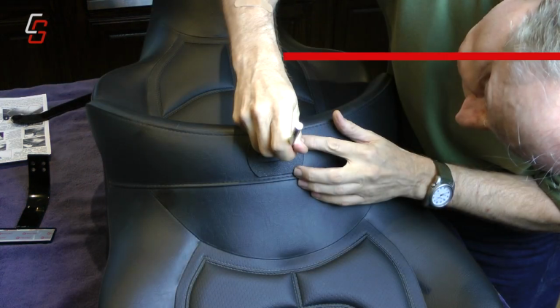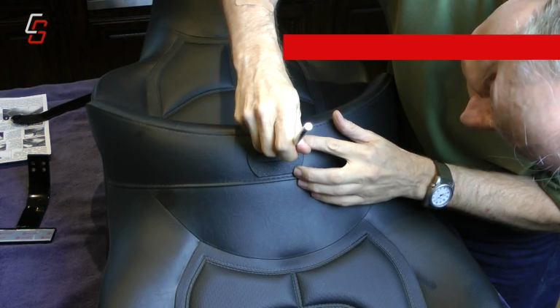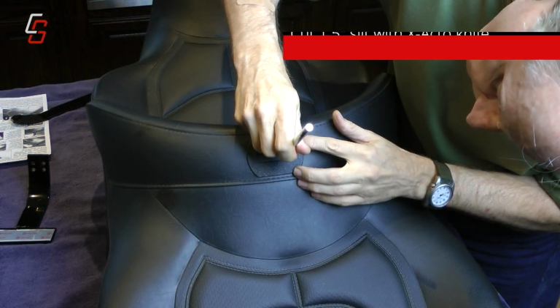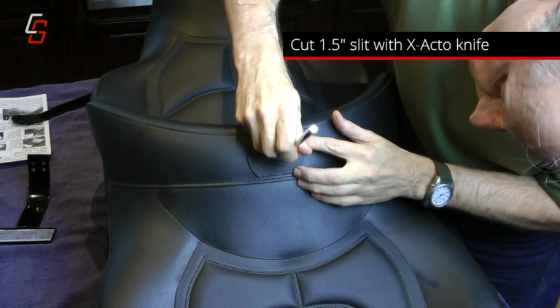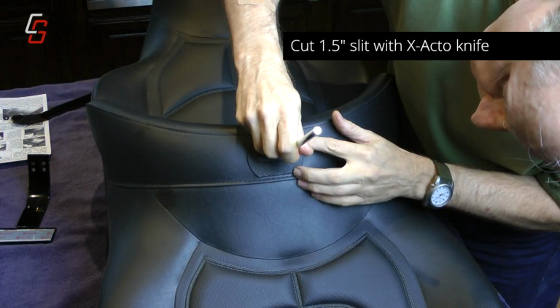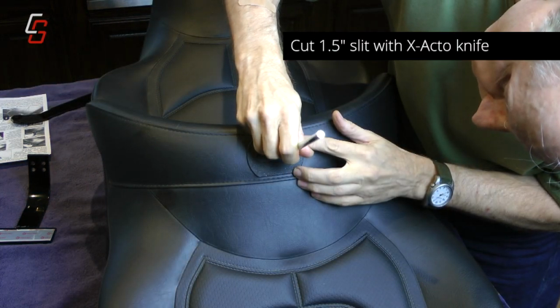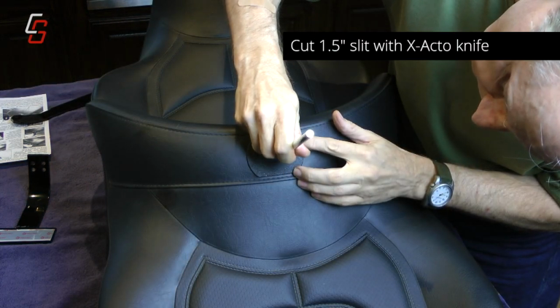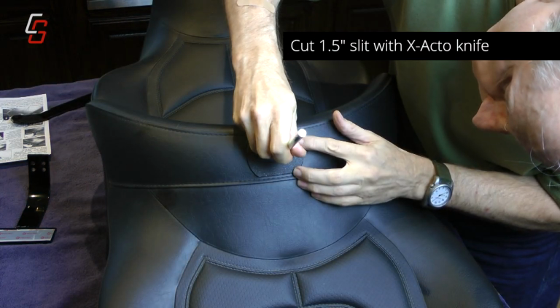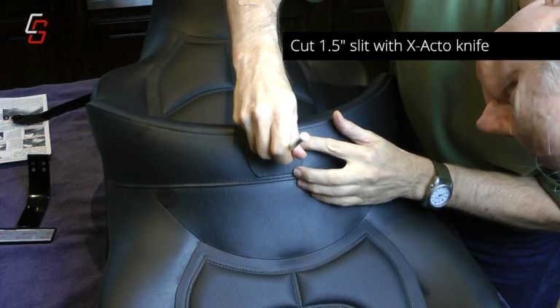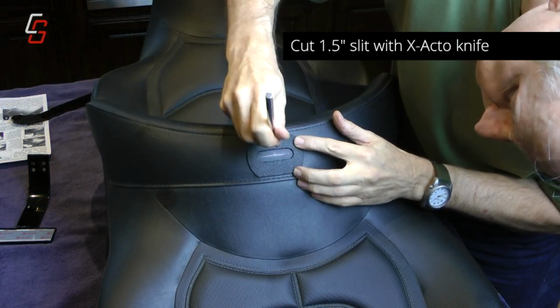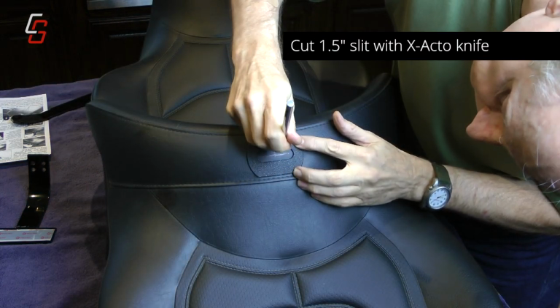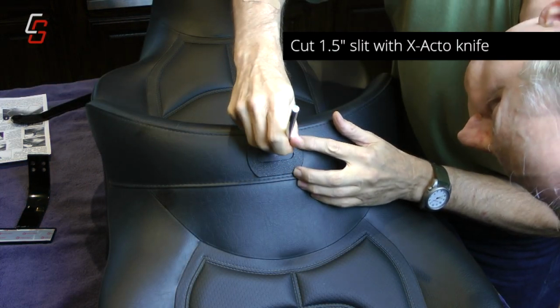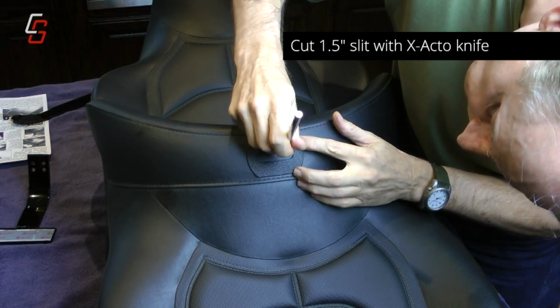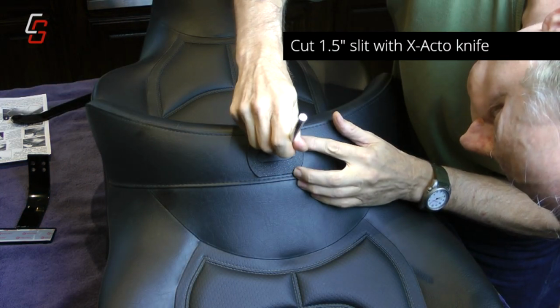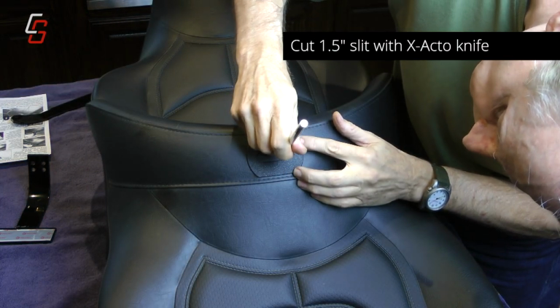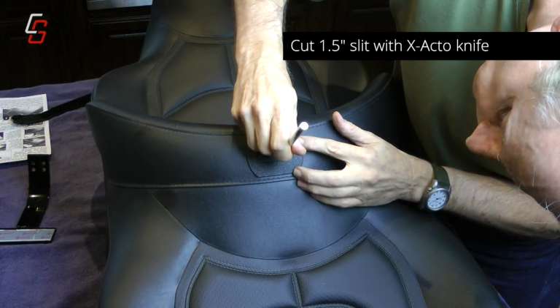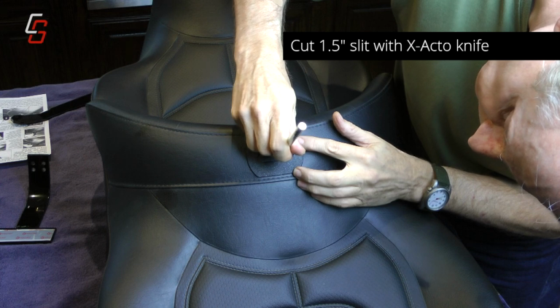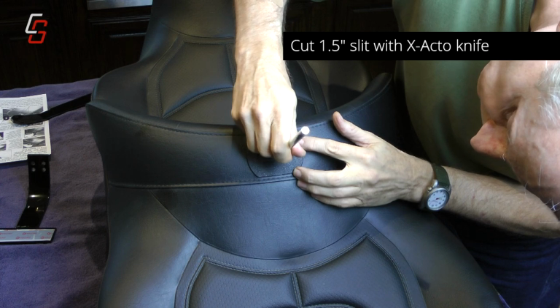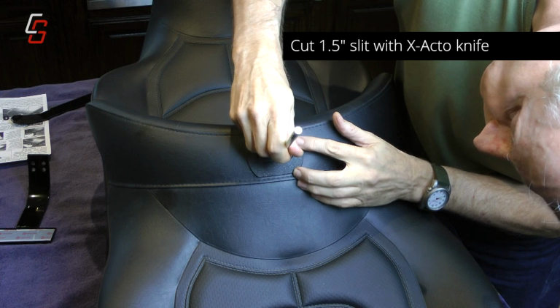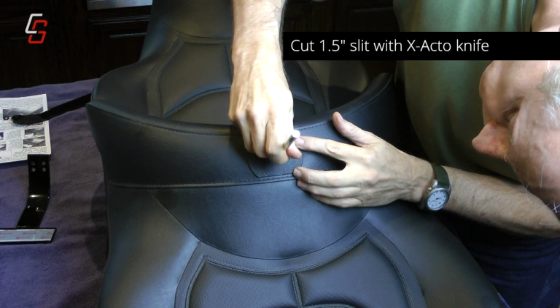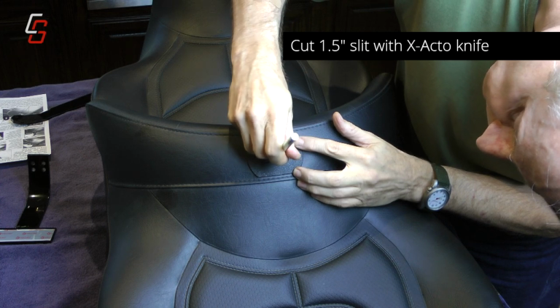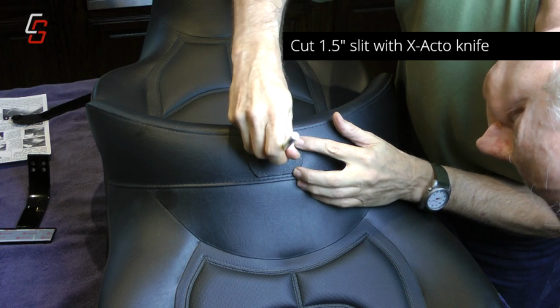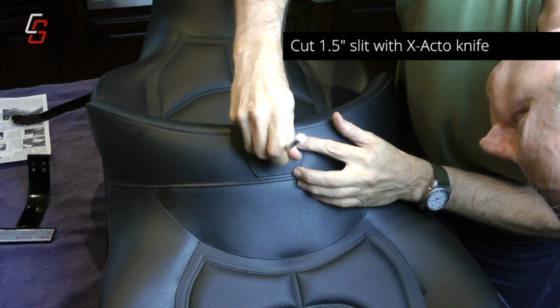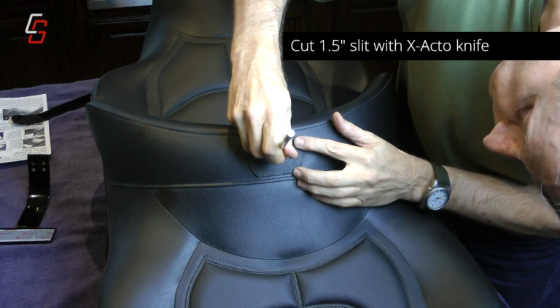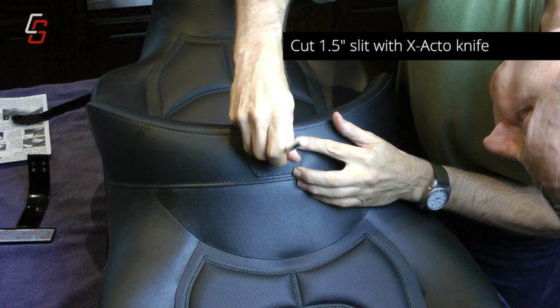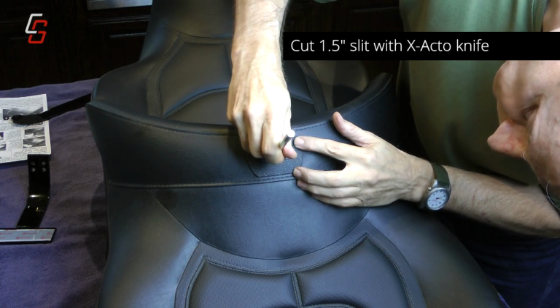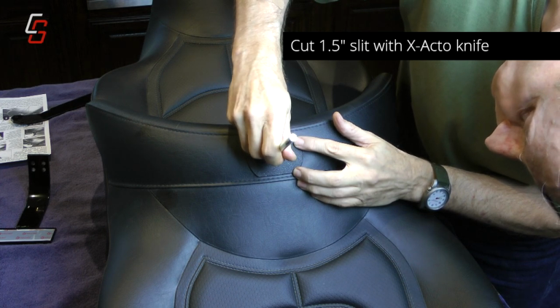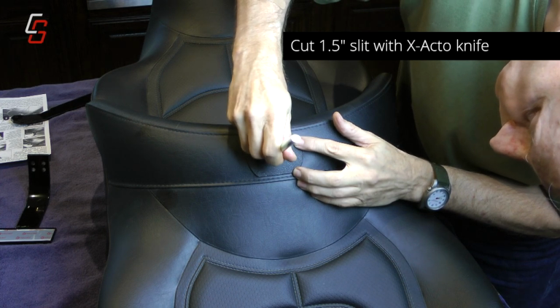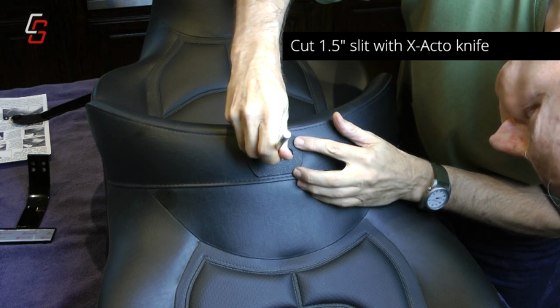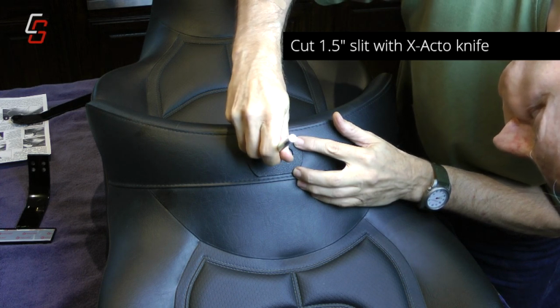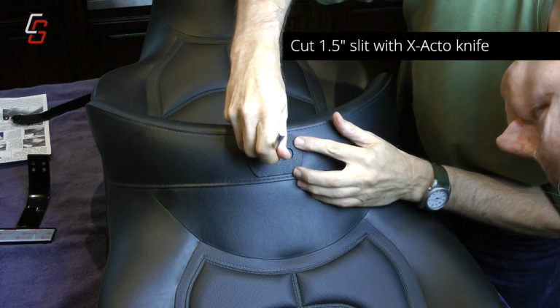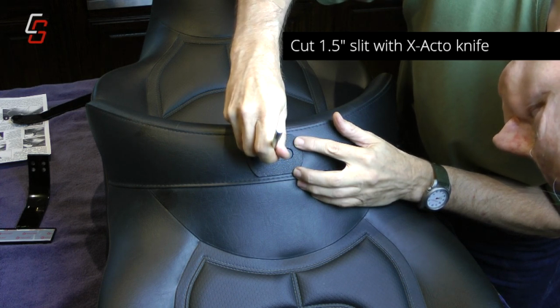Using an X-Acto knife or a razor blade, cut a slit one and a half inches wide in the vinyl.